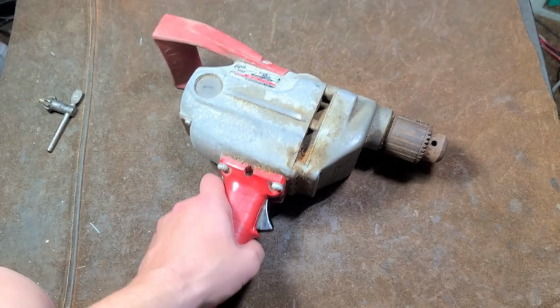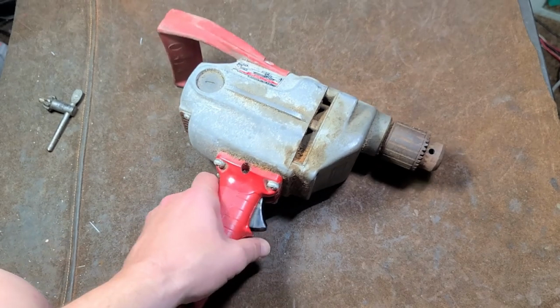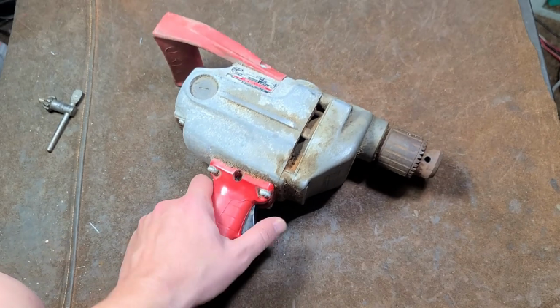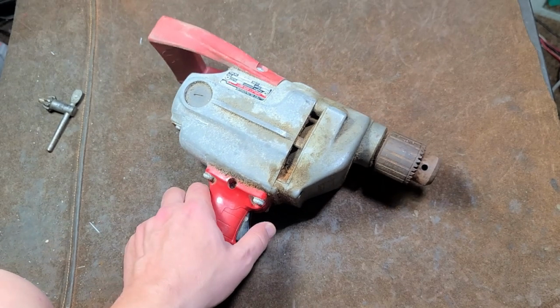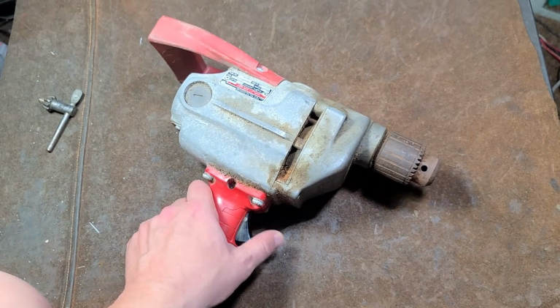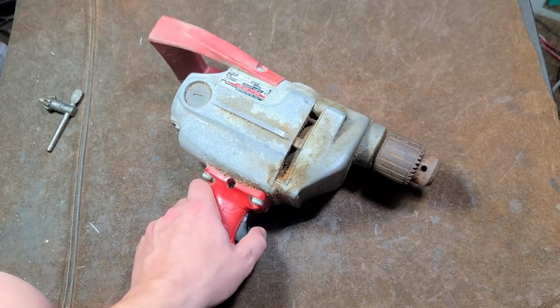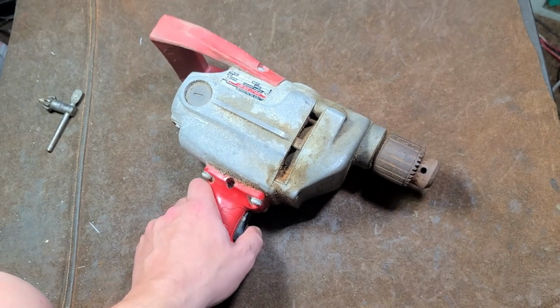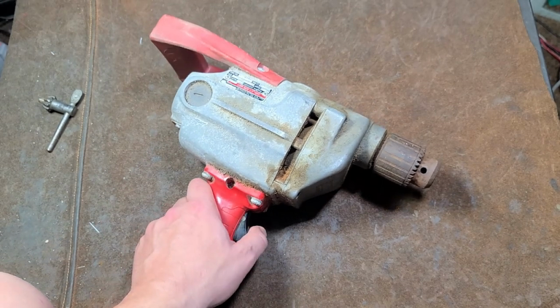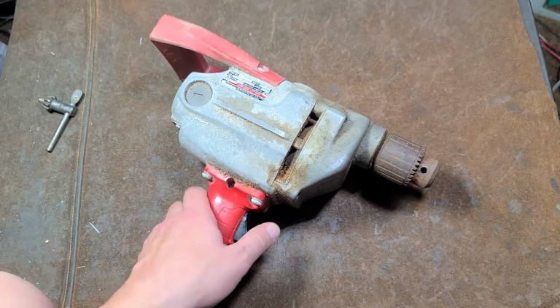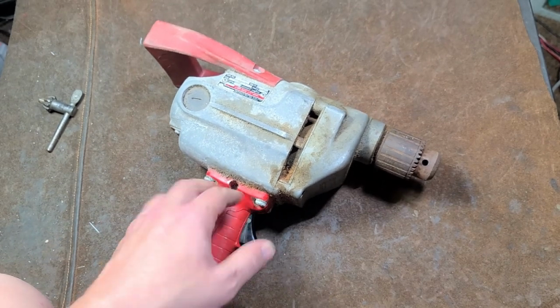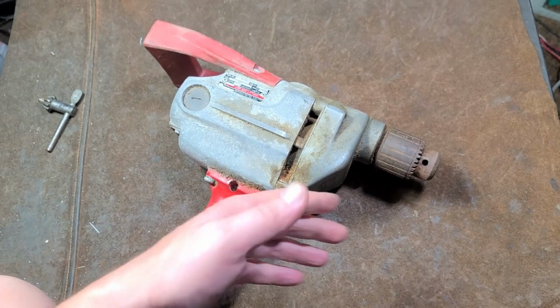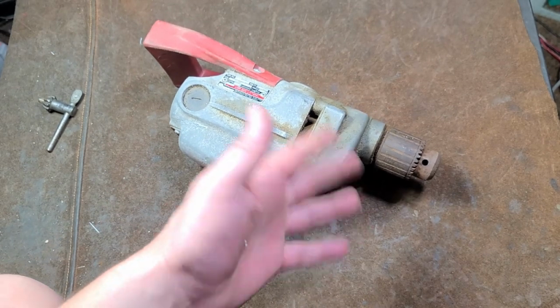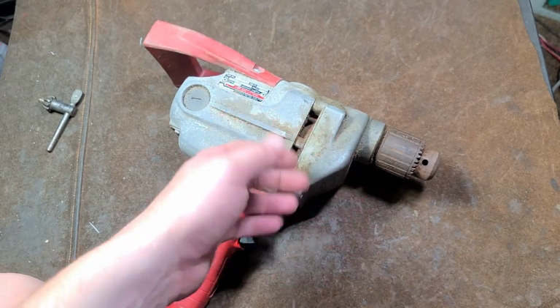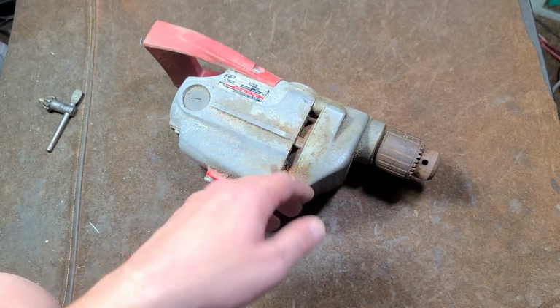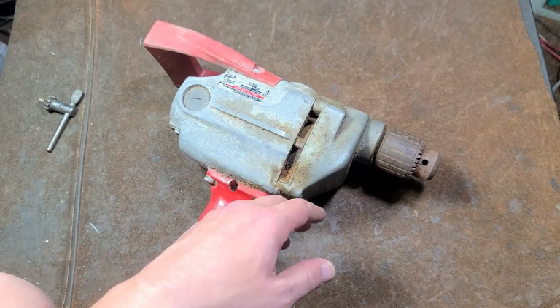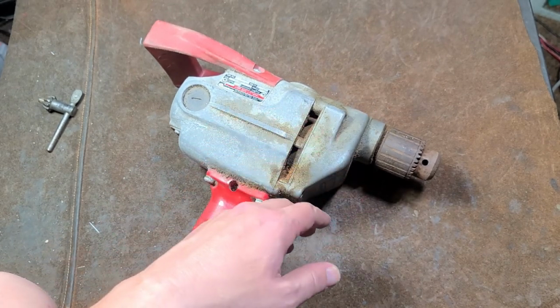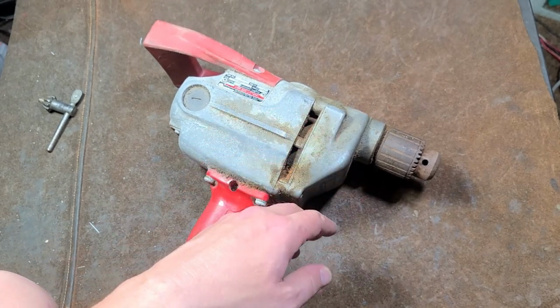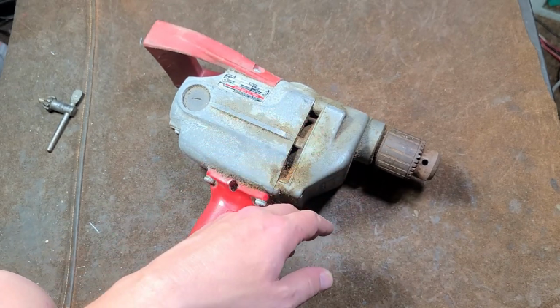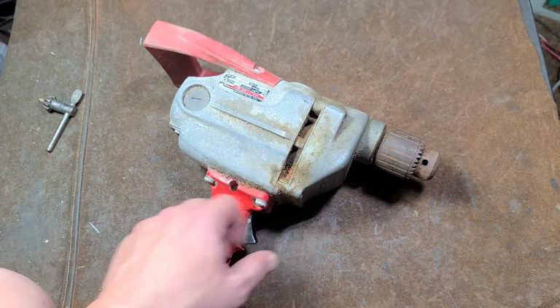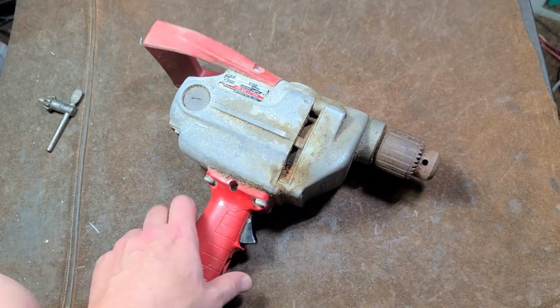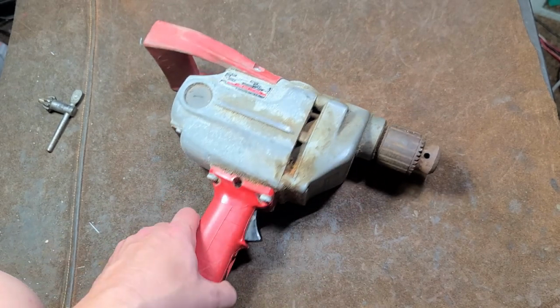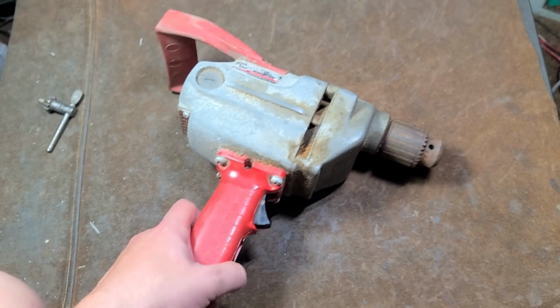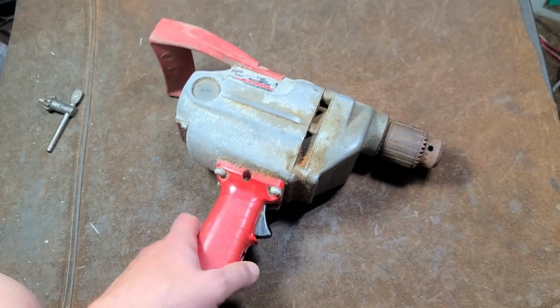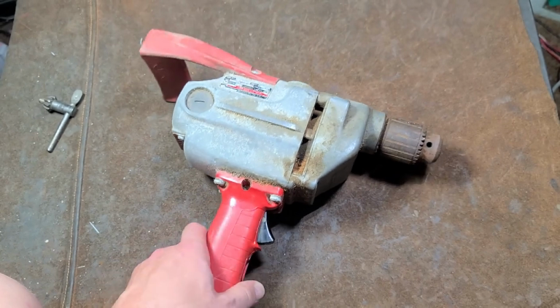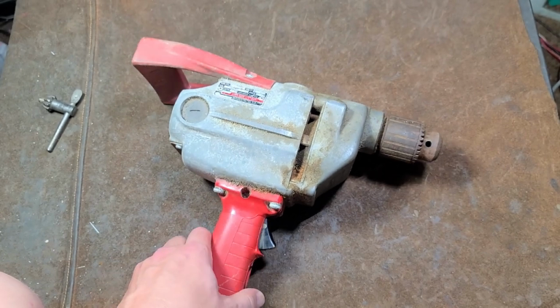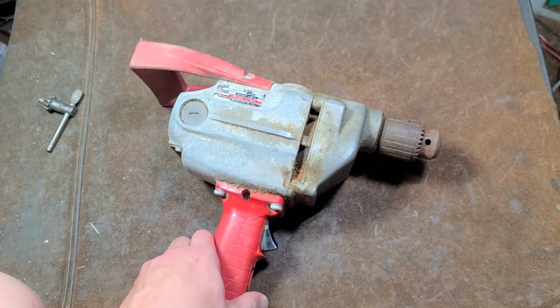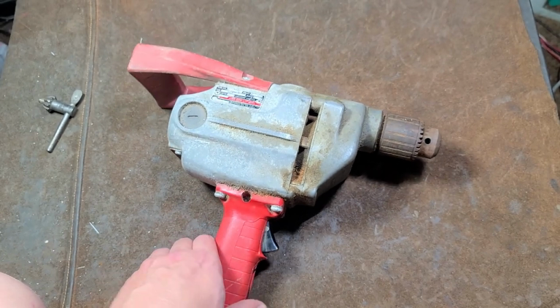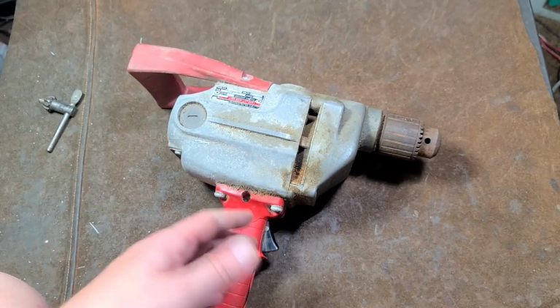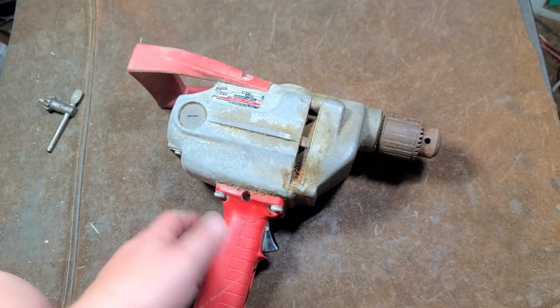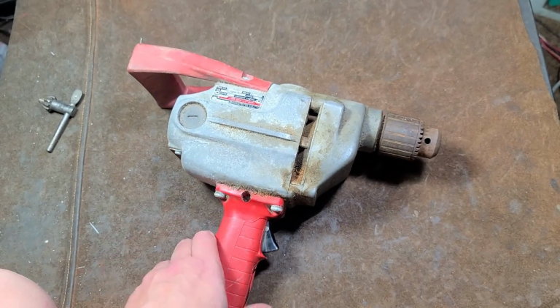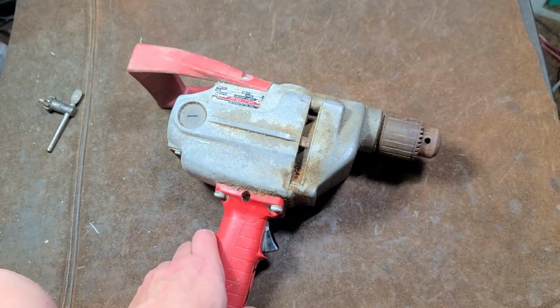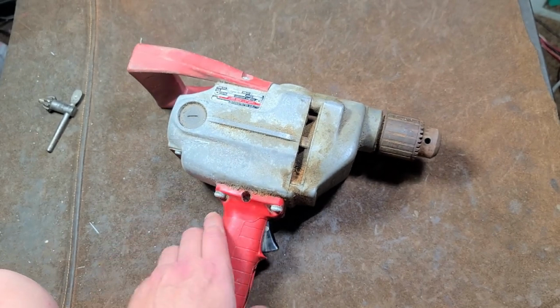I'm going to finish this off by drilling a couple holes with a 2 and 9/16 self feed bit, just to give it a loaded run so you can hear it. And then in the next video I'm just going to do a basic service.